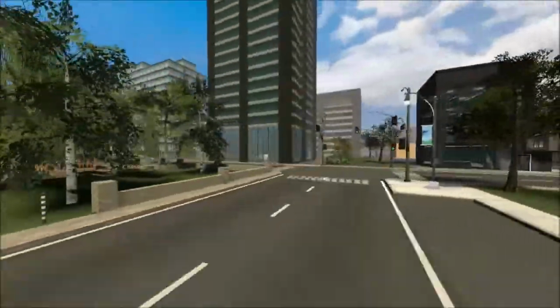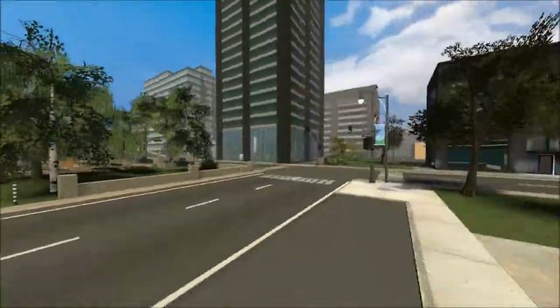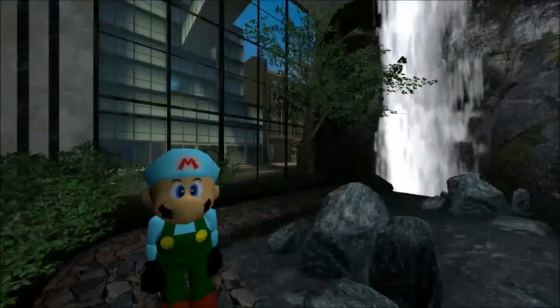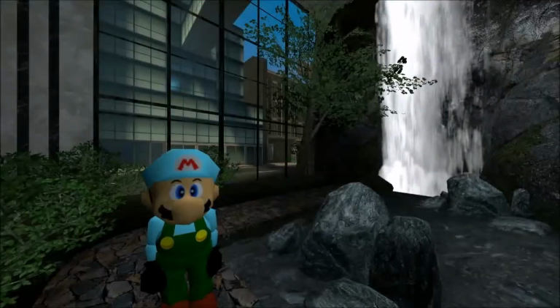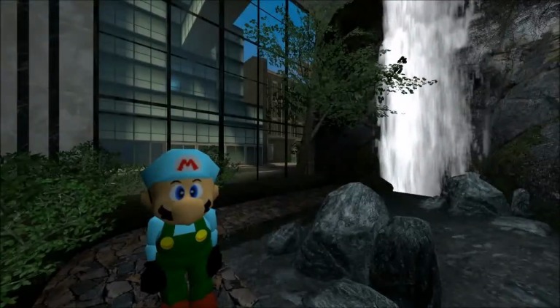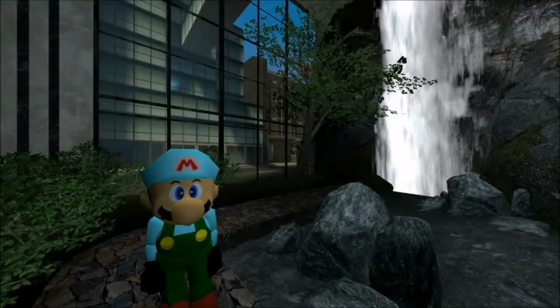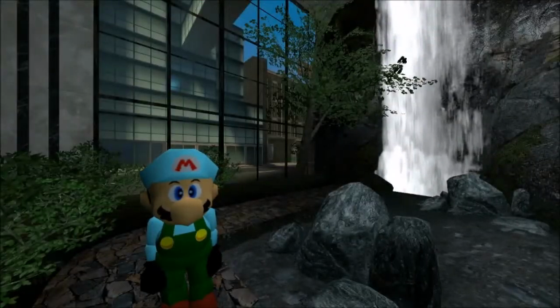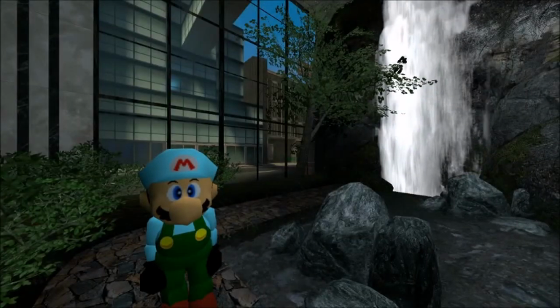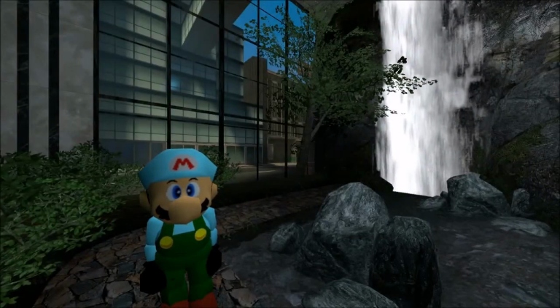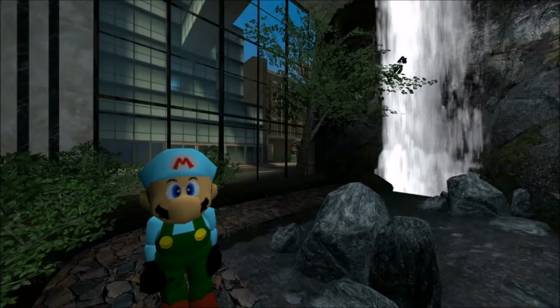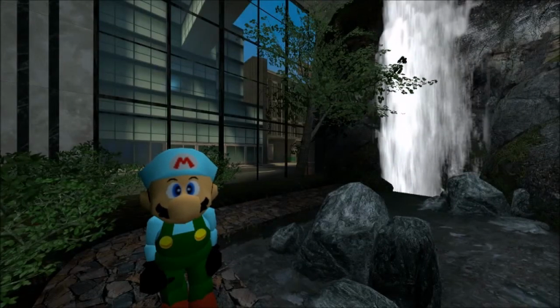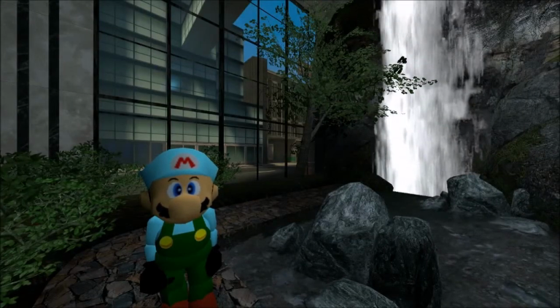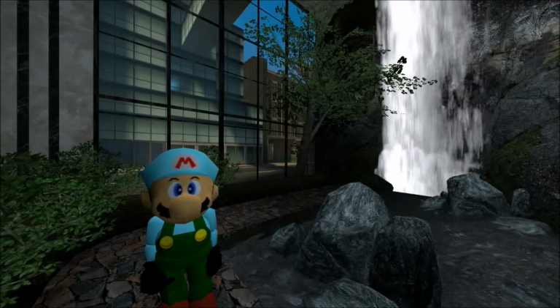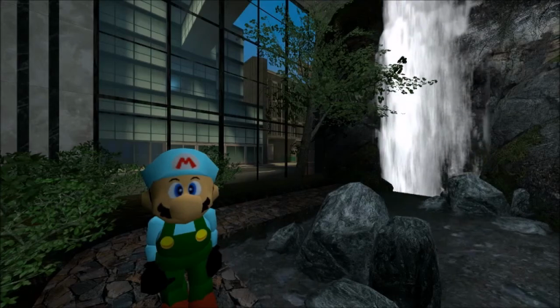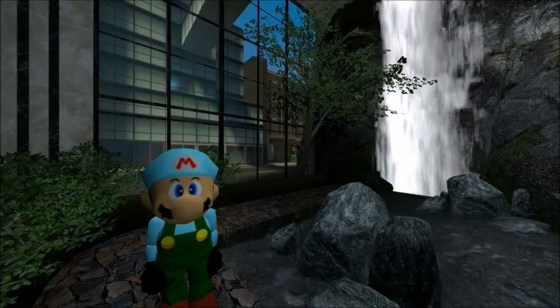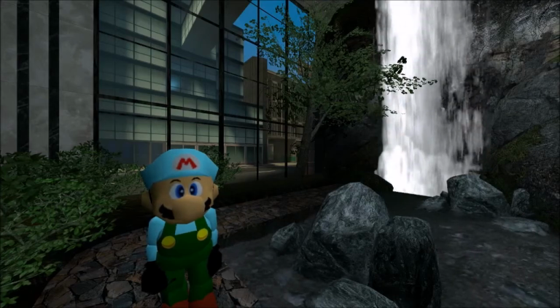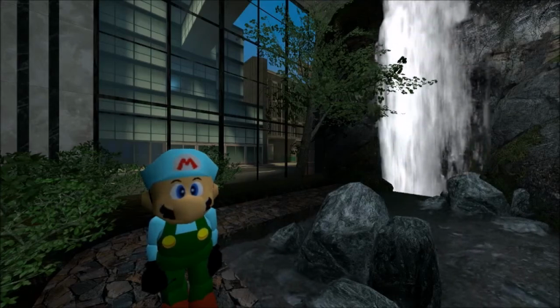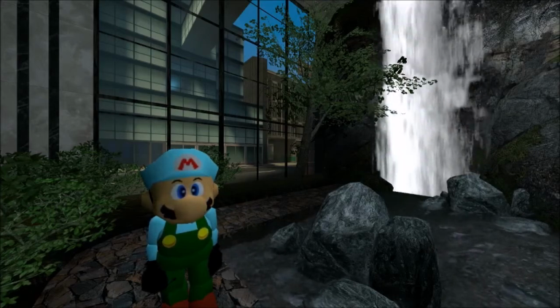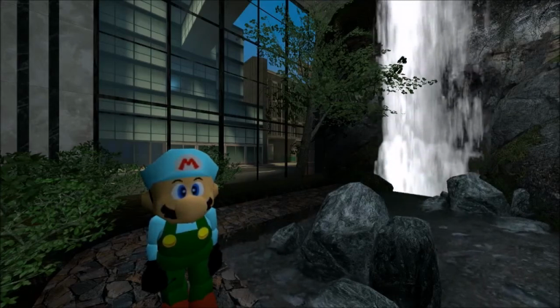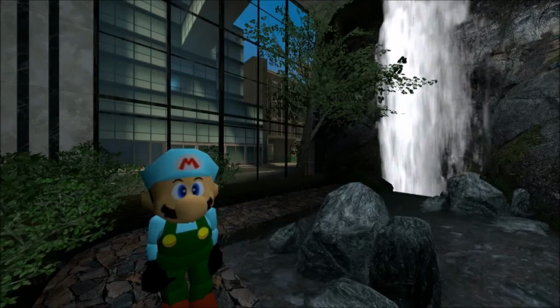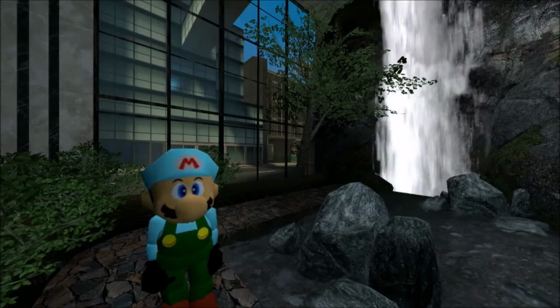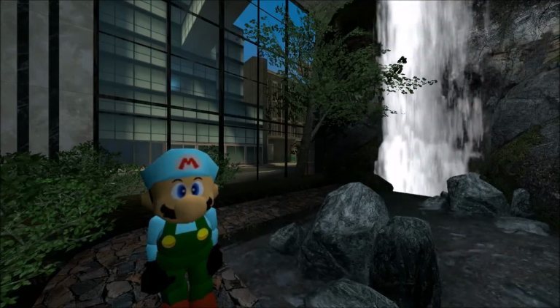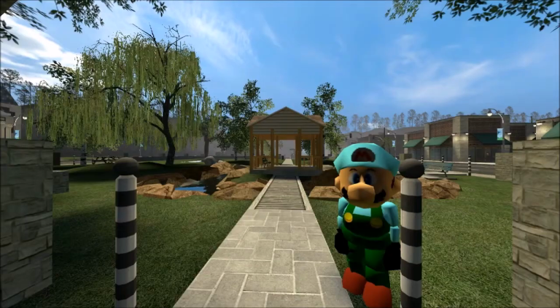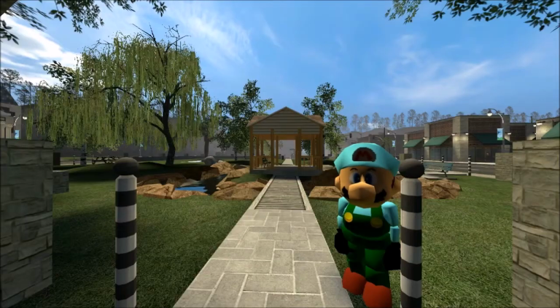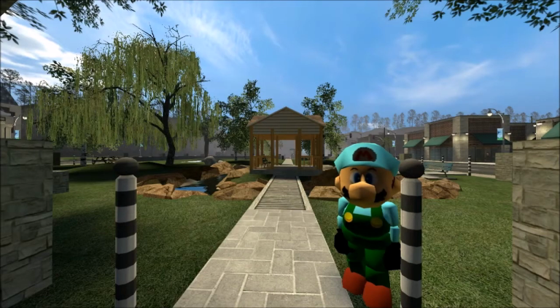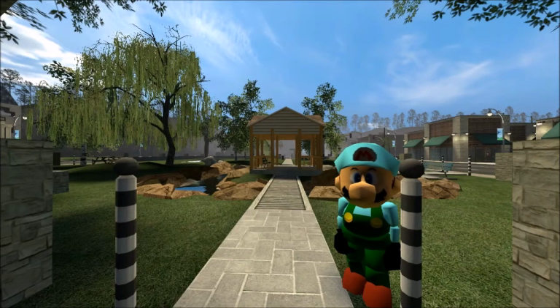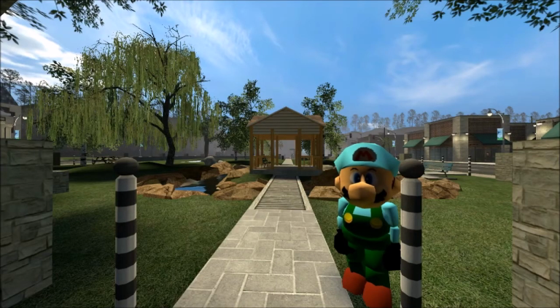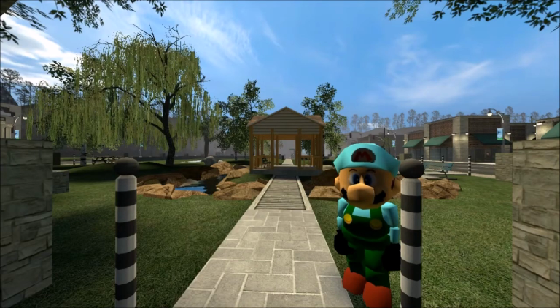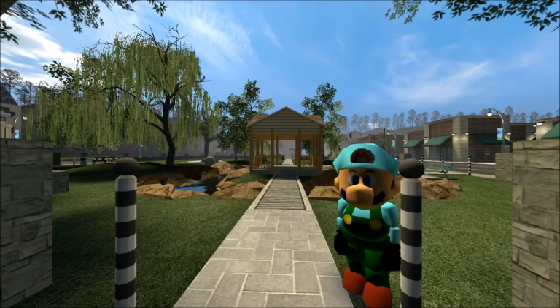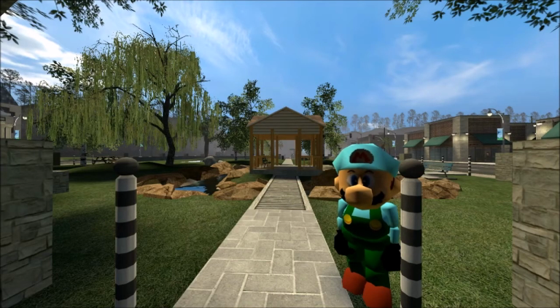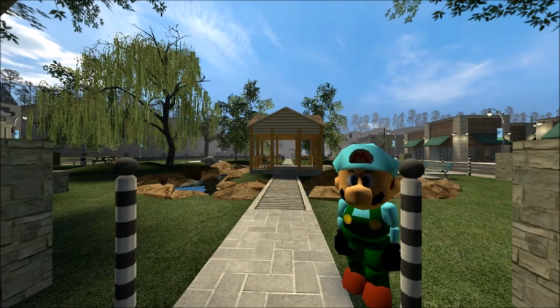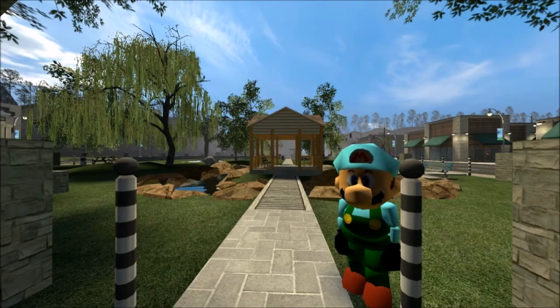The cool thing about this house — there's a fountain inside the house, and there's this amazing park right next to it.